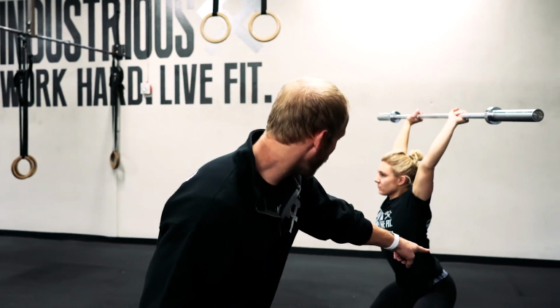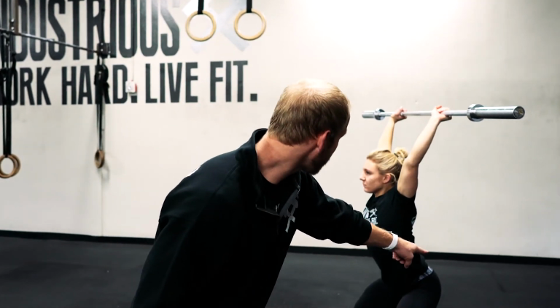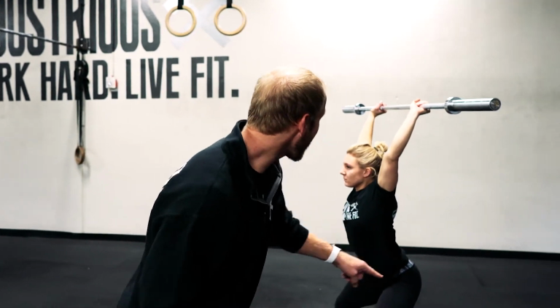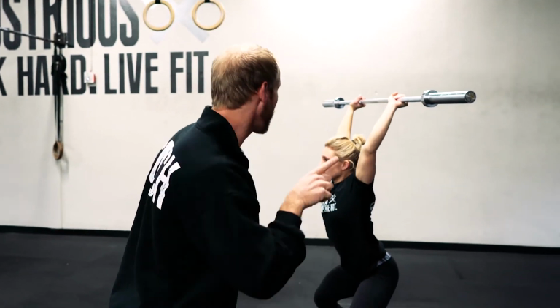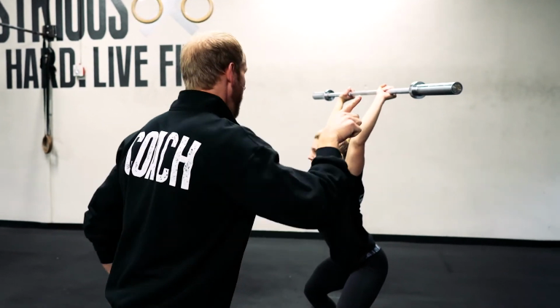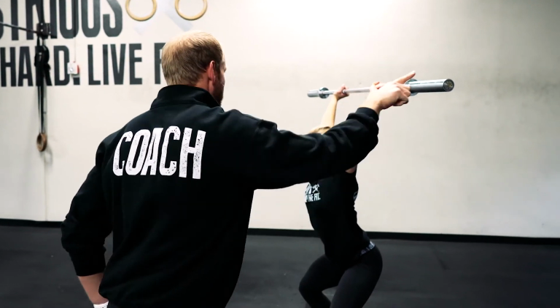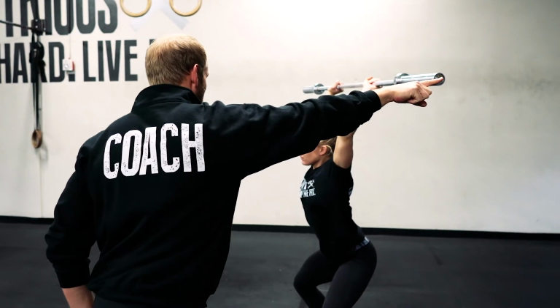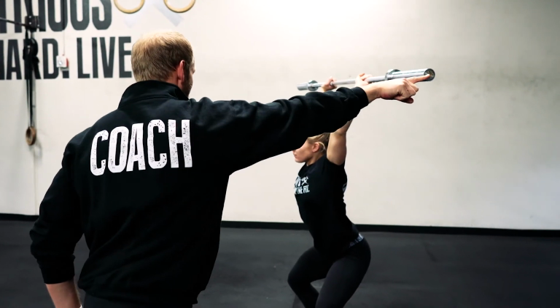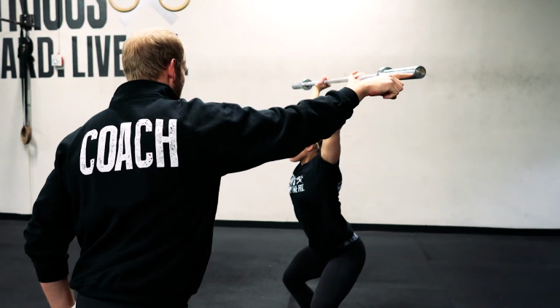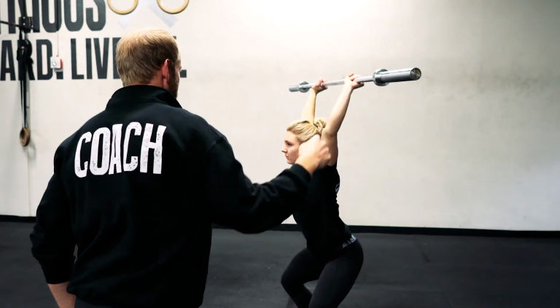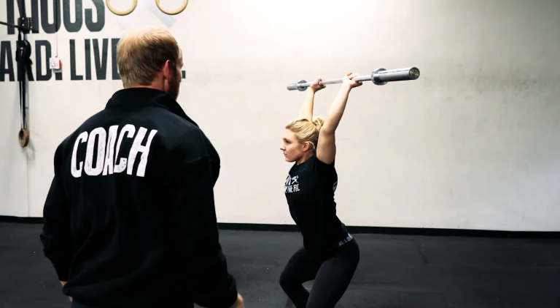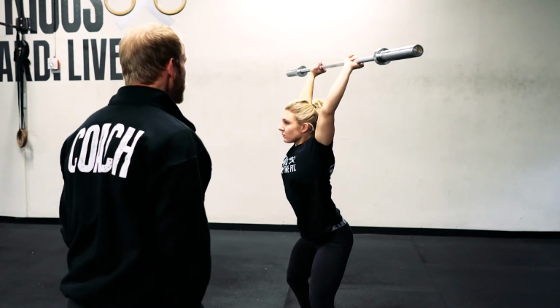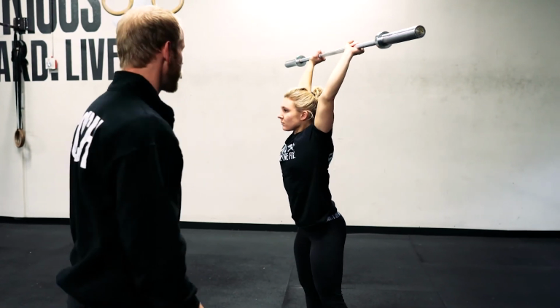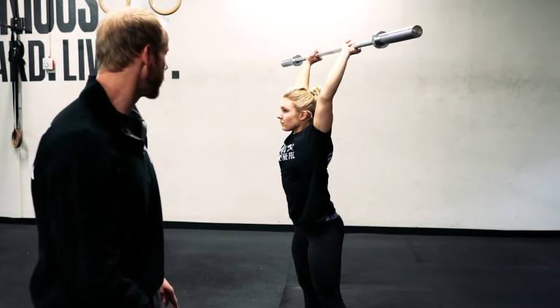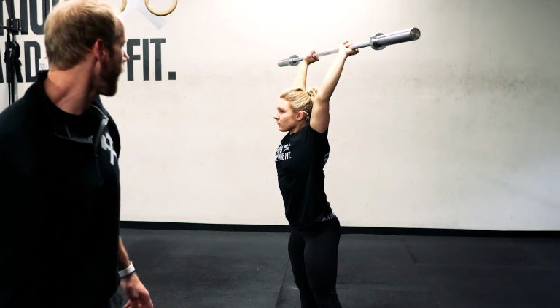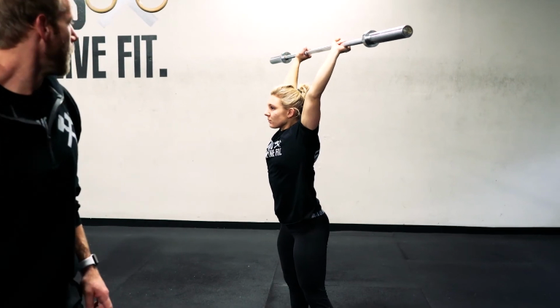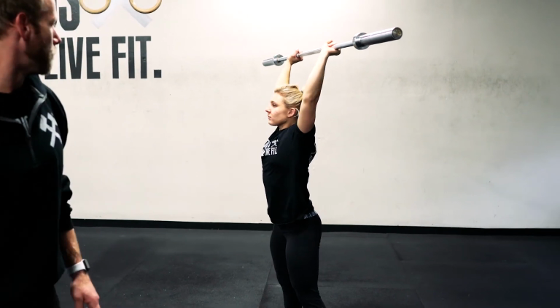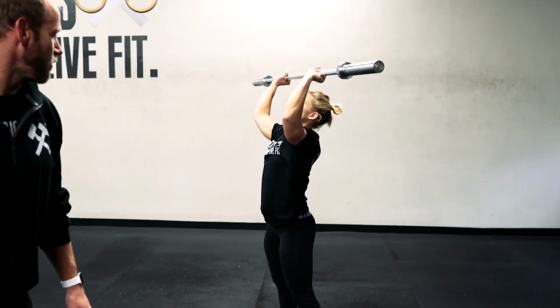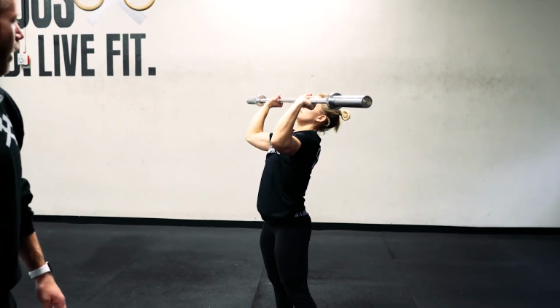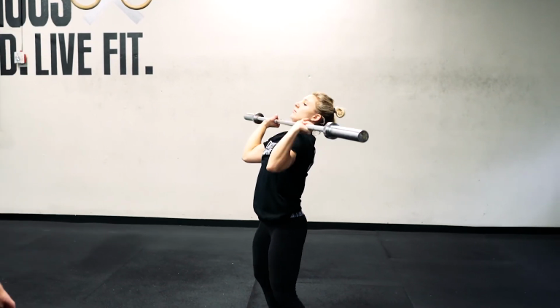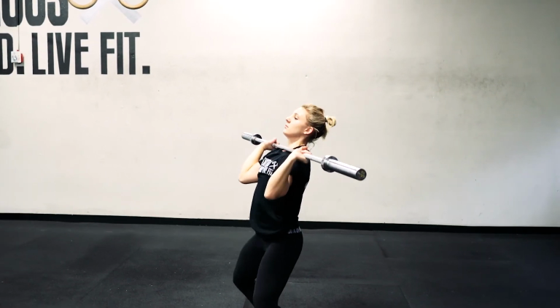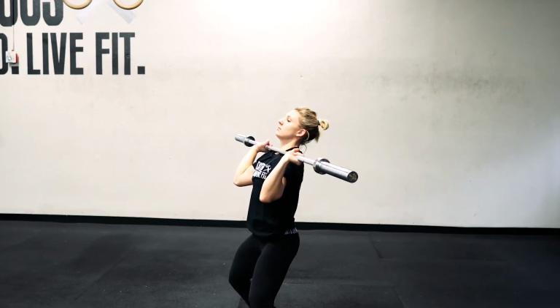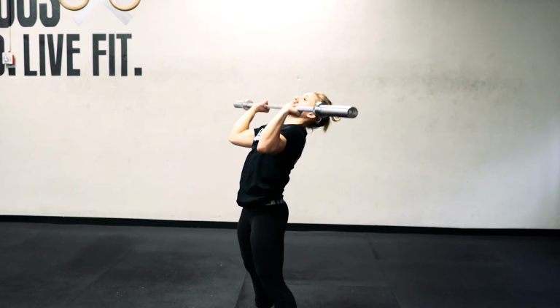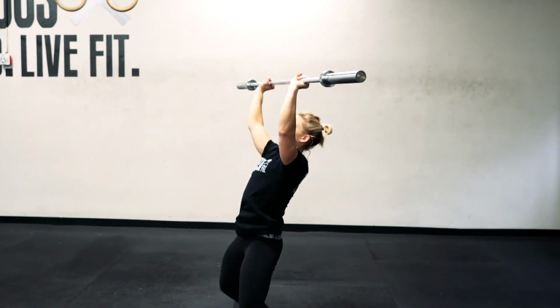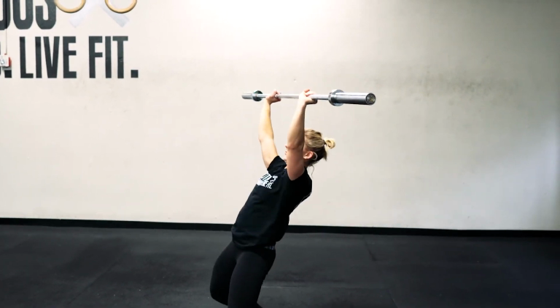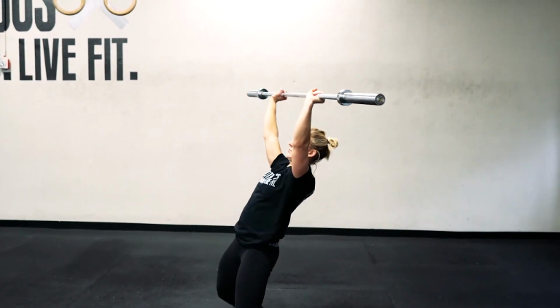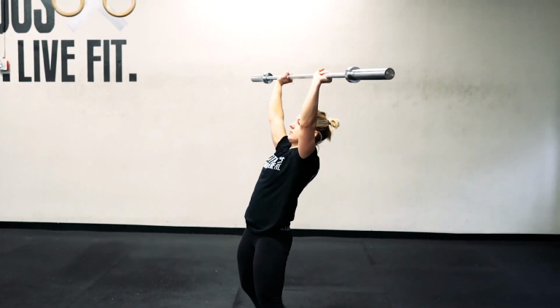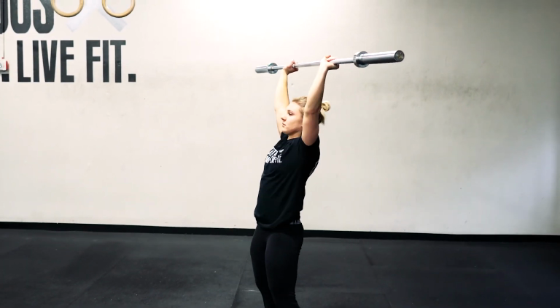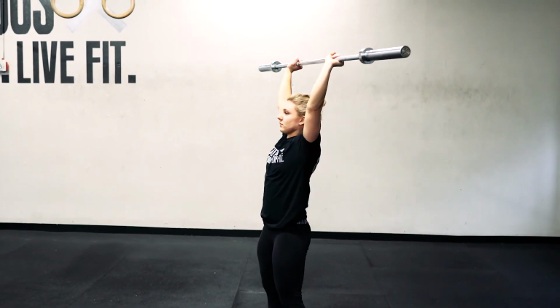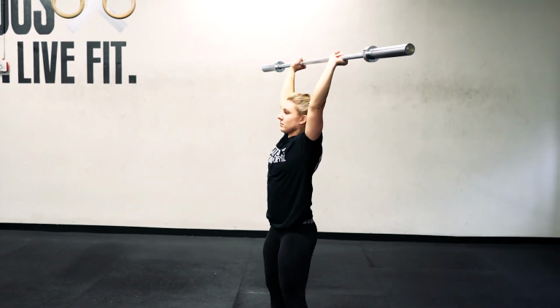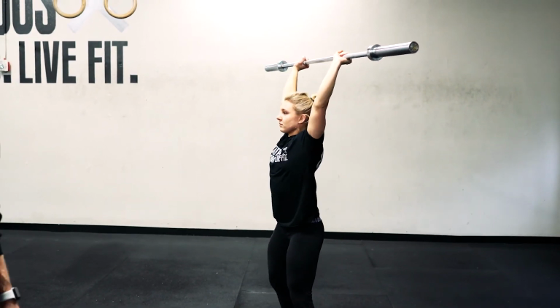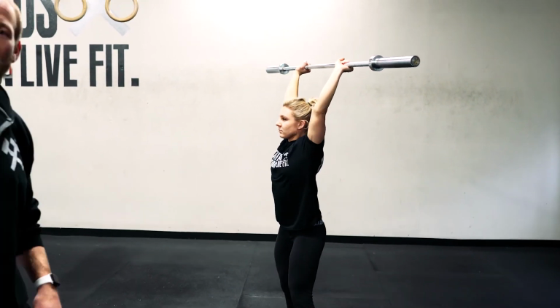Butt back, bar back — as opposed to hips forward and bar forward.